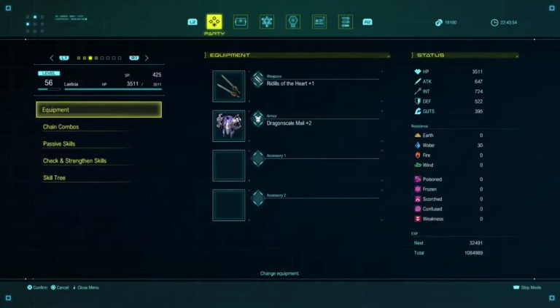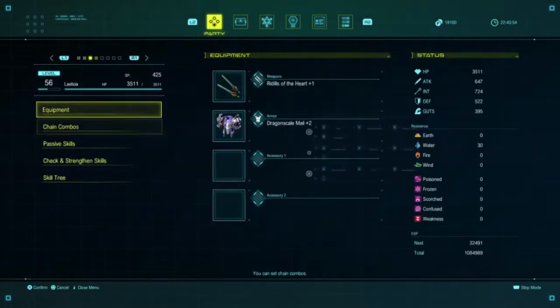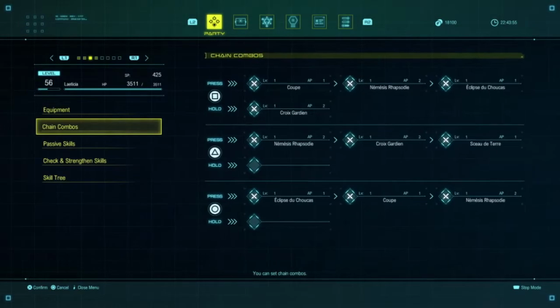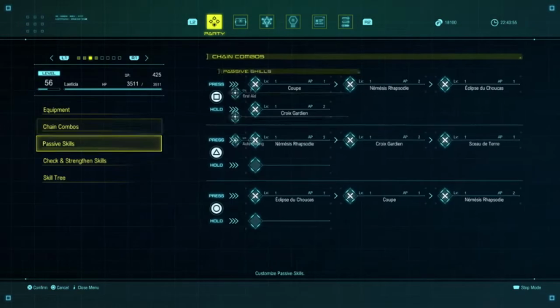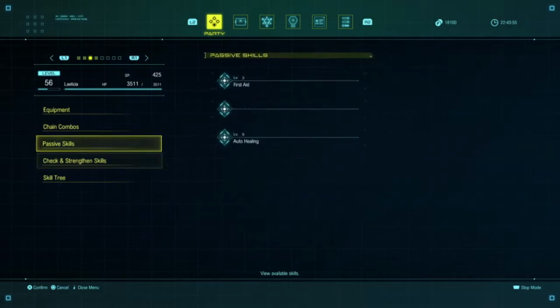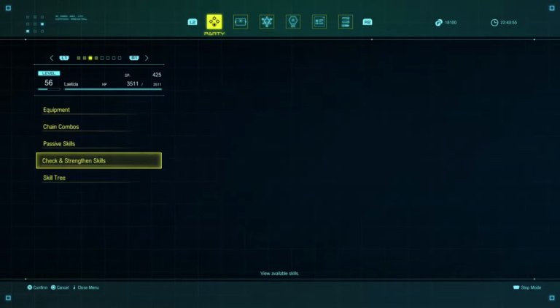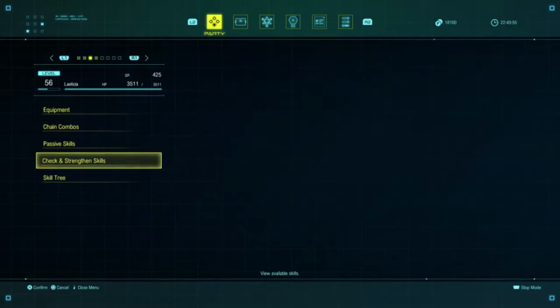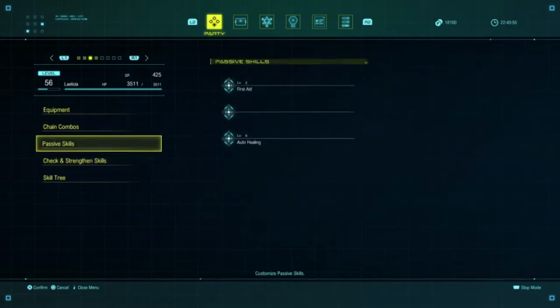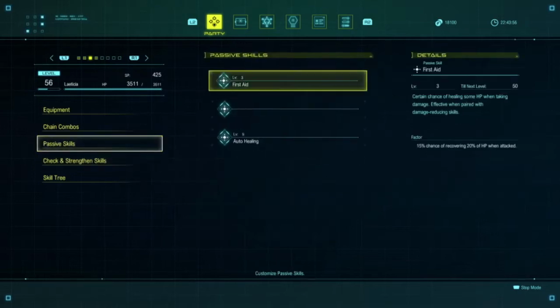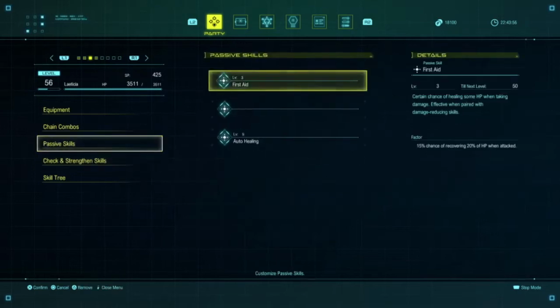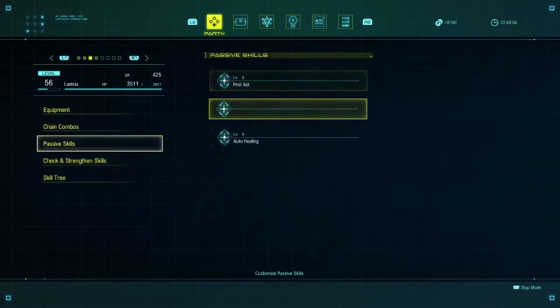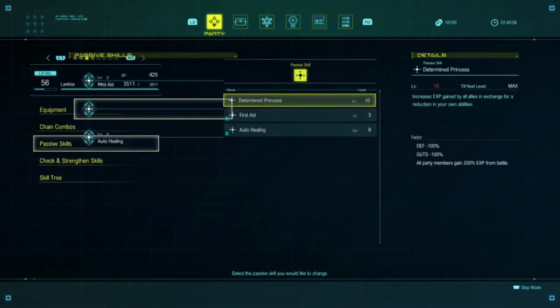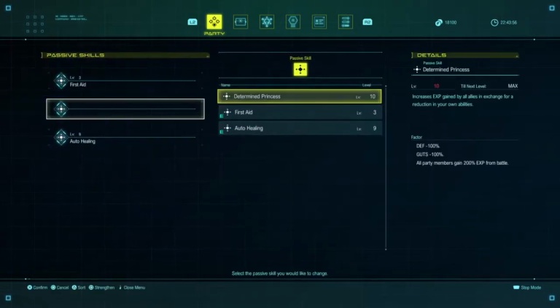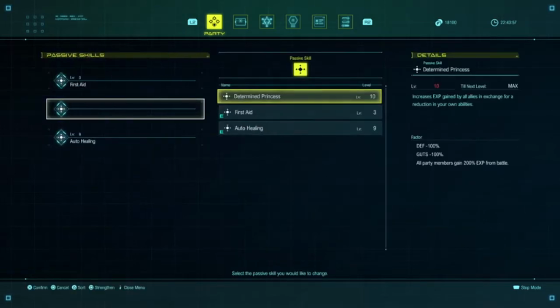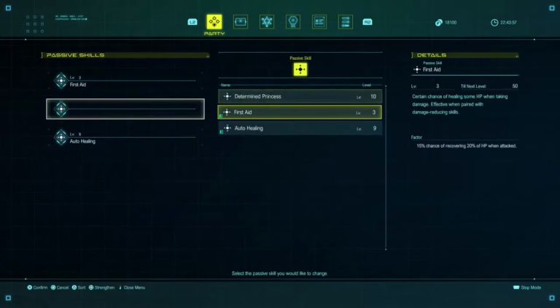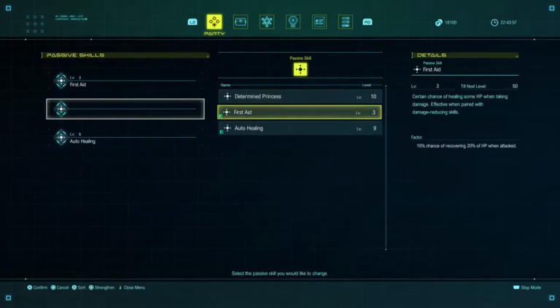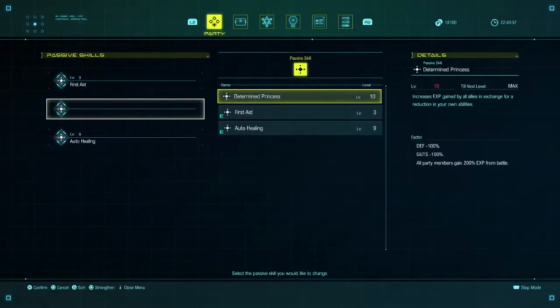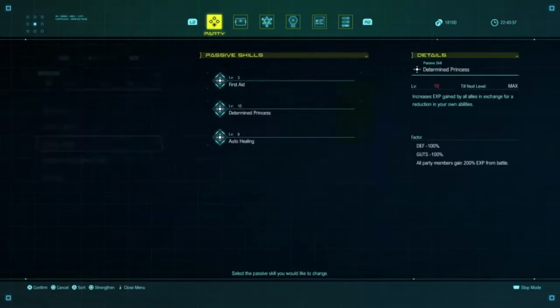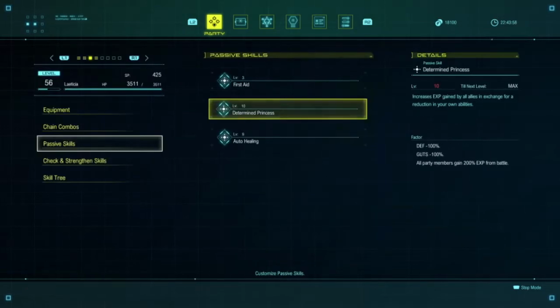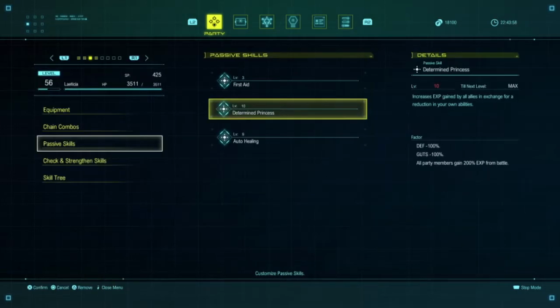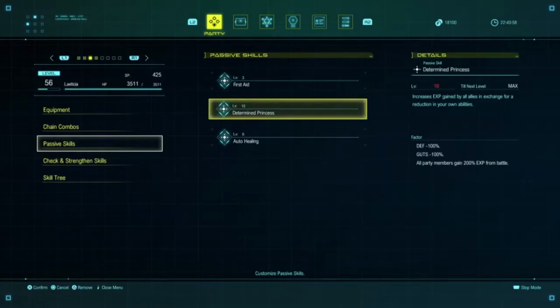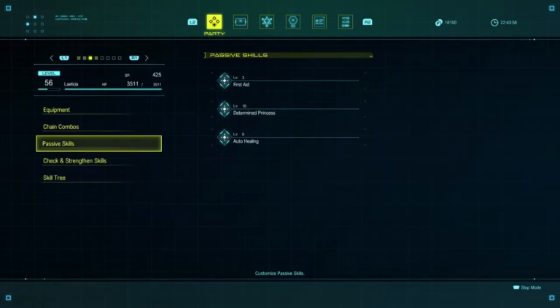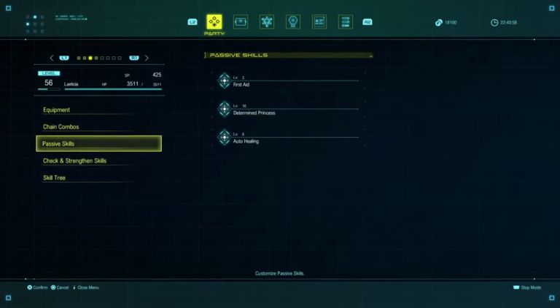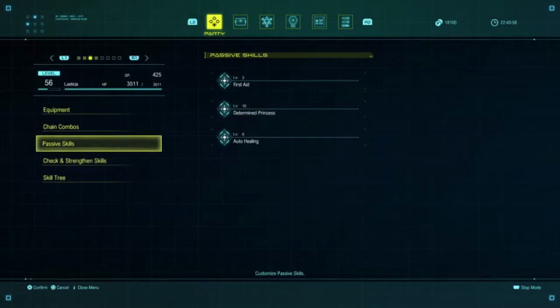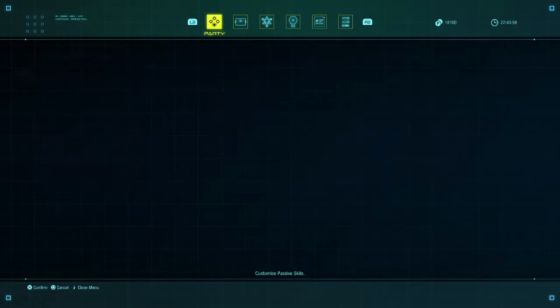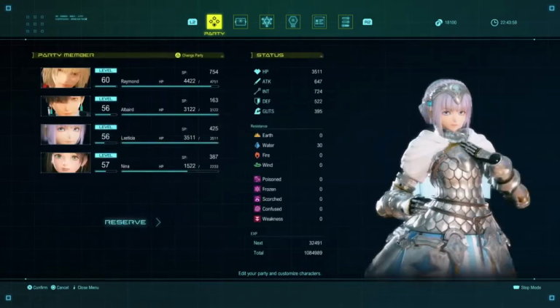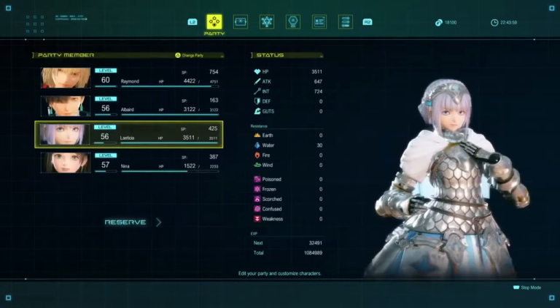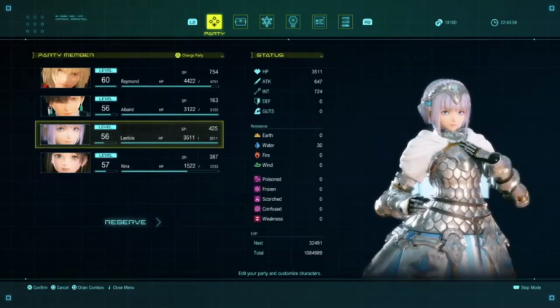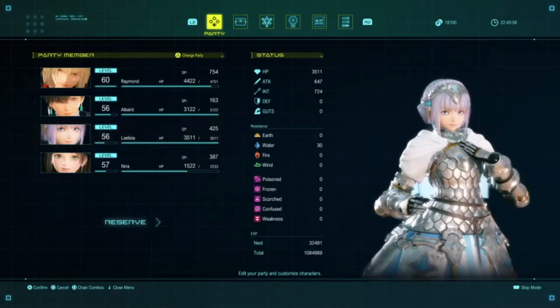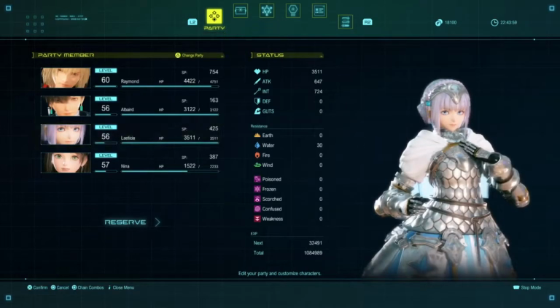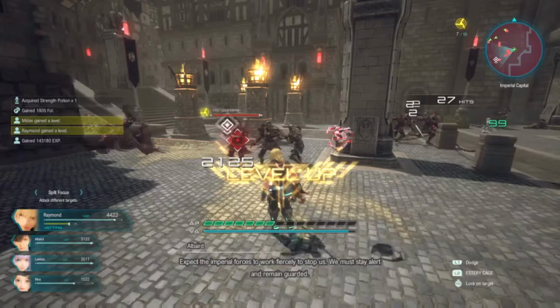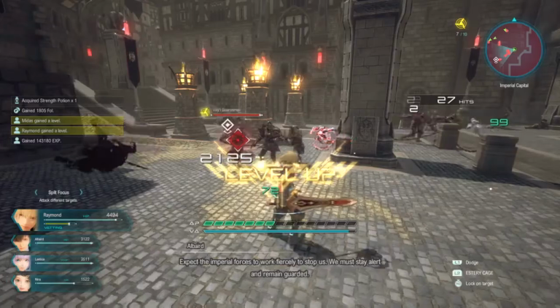Also, before I forget, make sure you get the passive skill Determined Princess in front of the team.